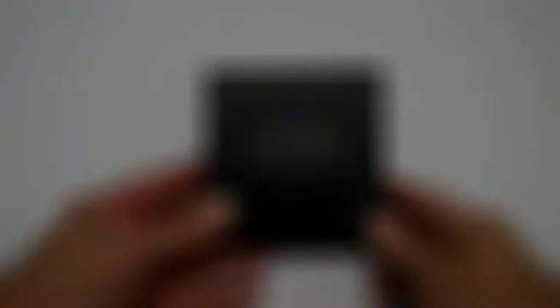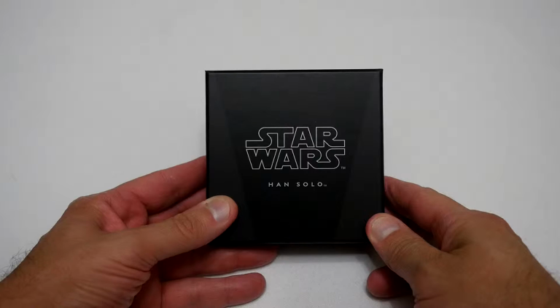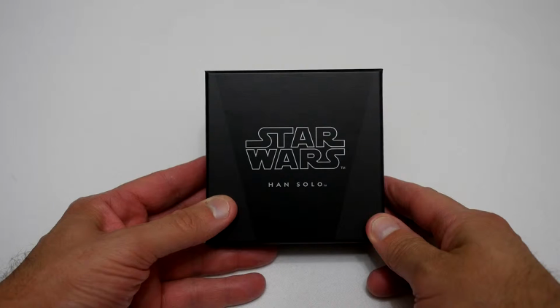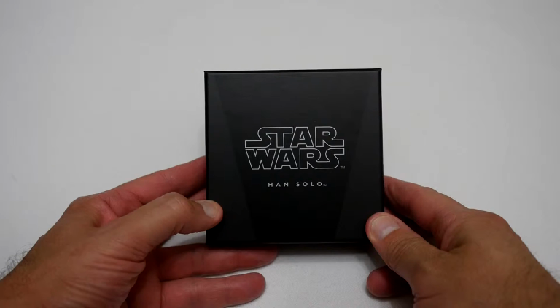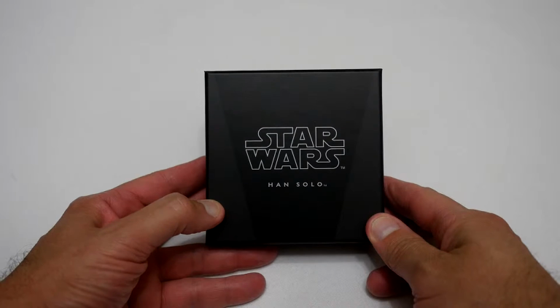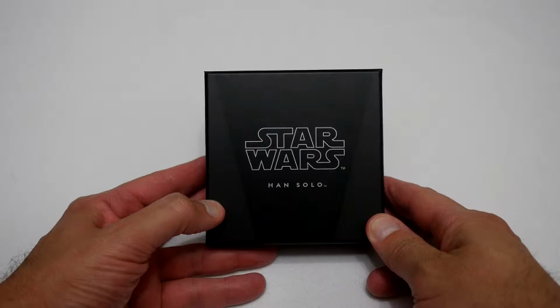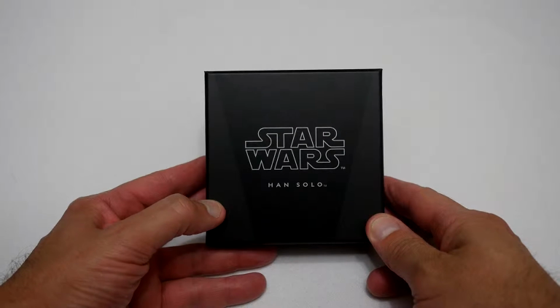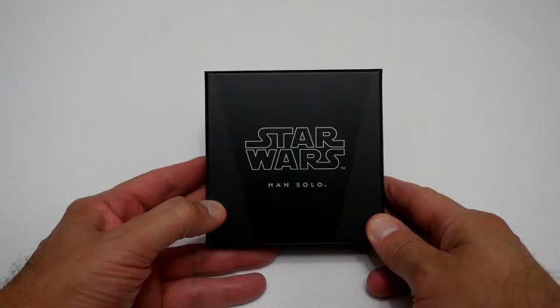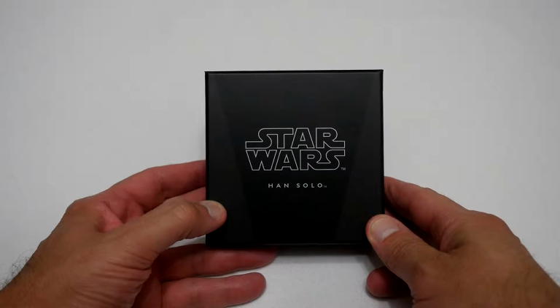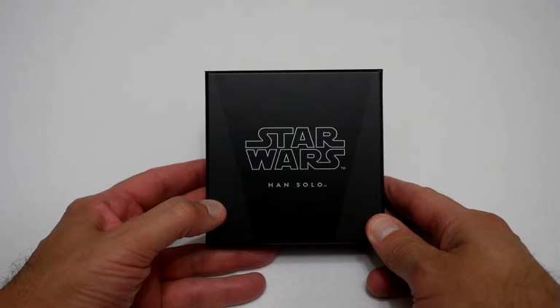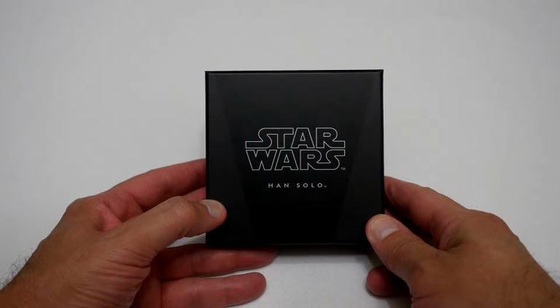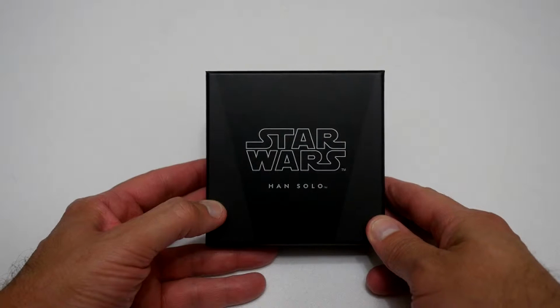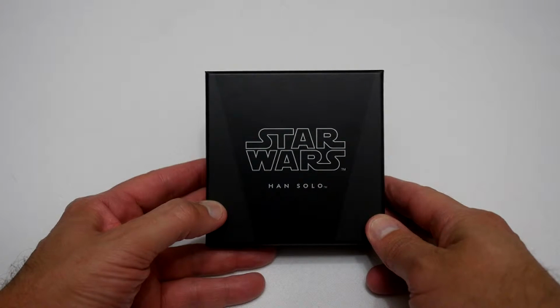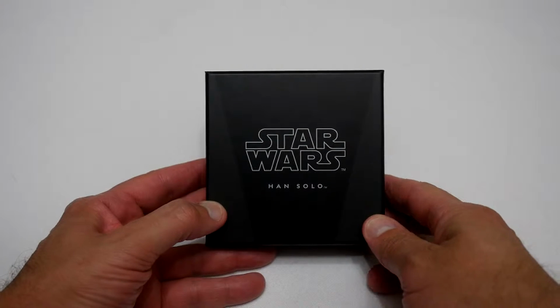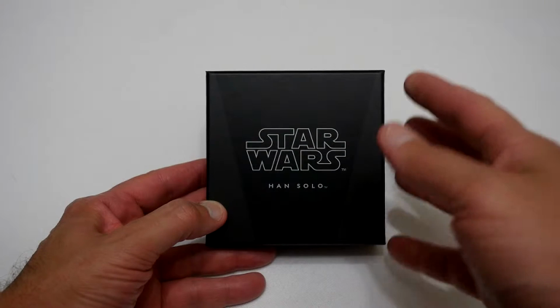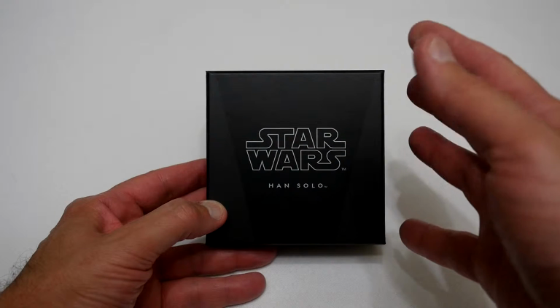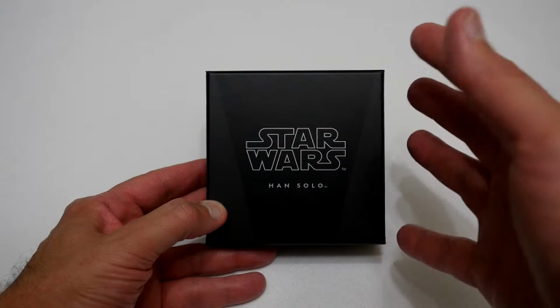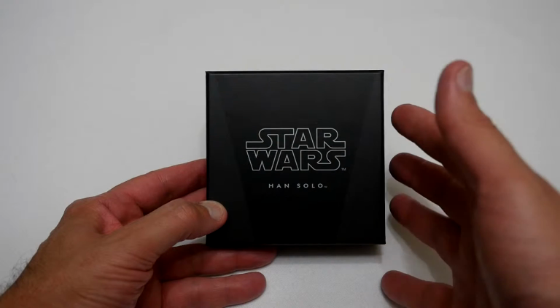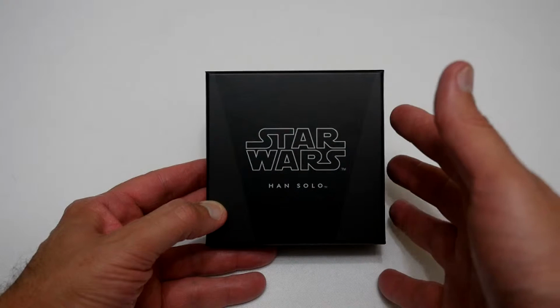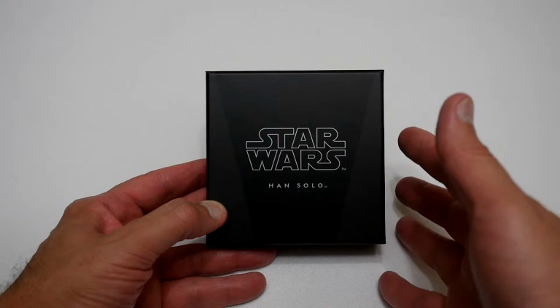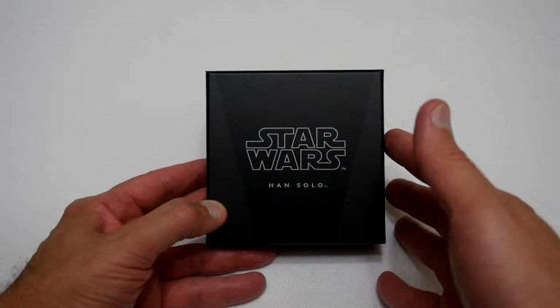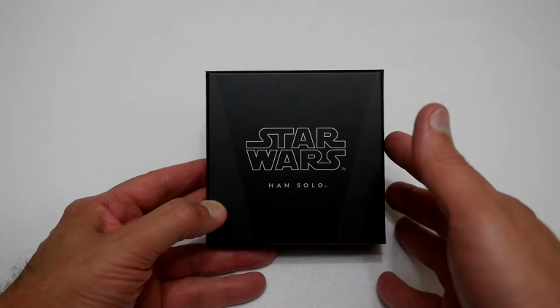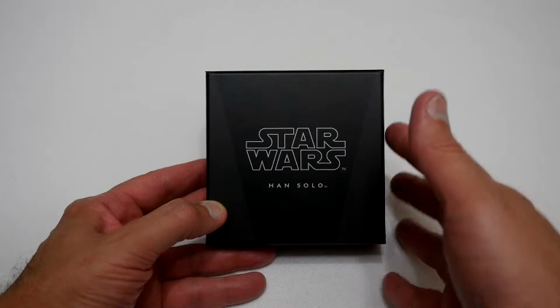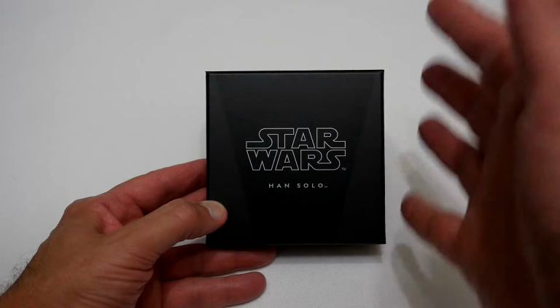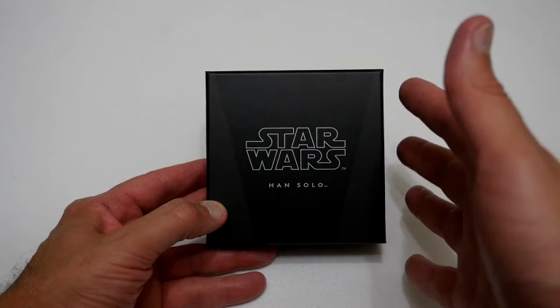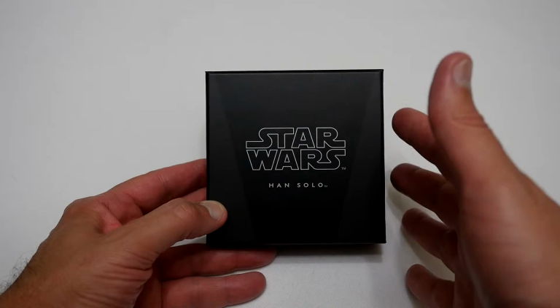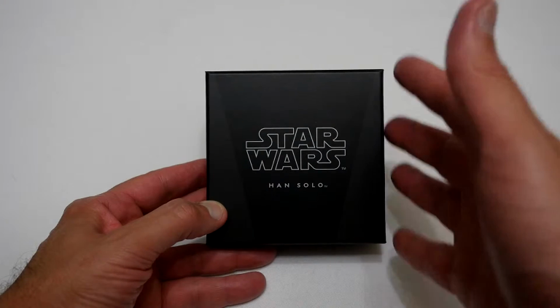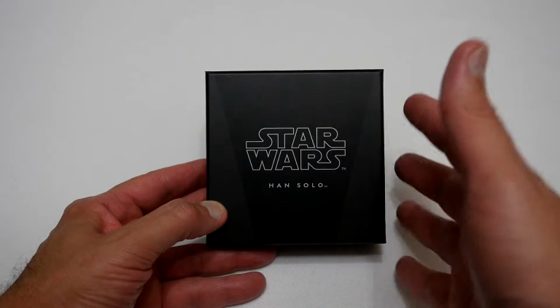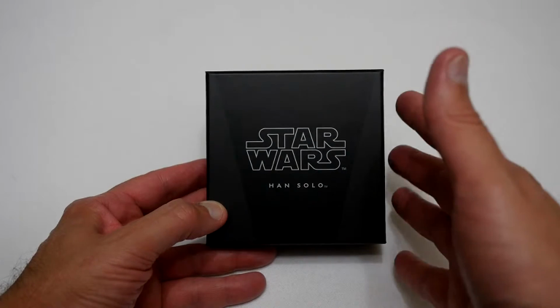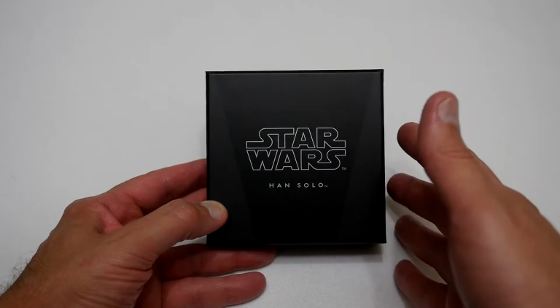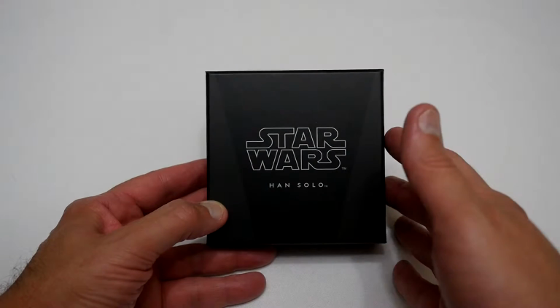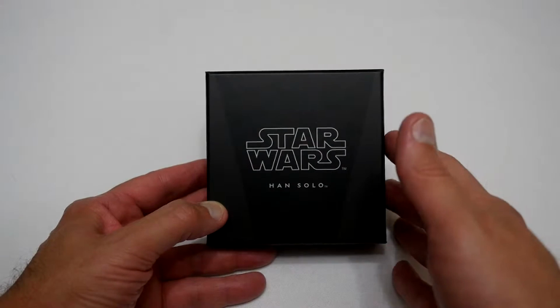Hello YouTubers, I'm Justin and today on Dash and Run we're doing another one of my quick coin reviews, and this time we've got a Star Wars coin in.